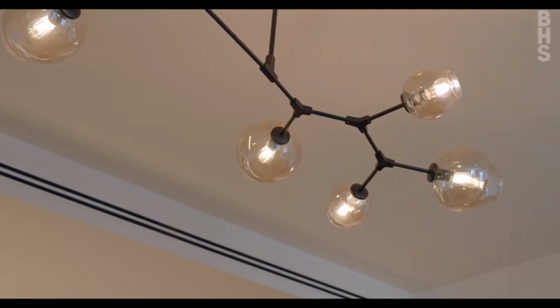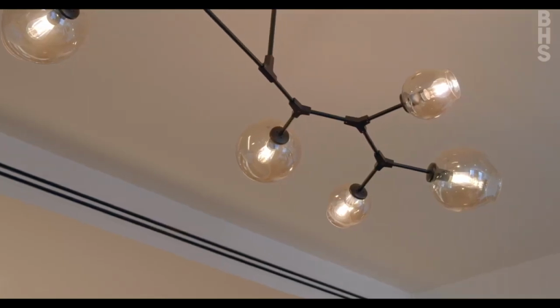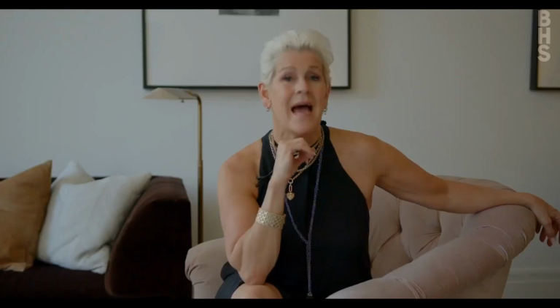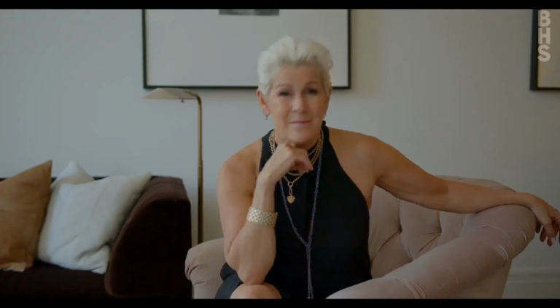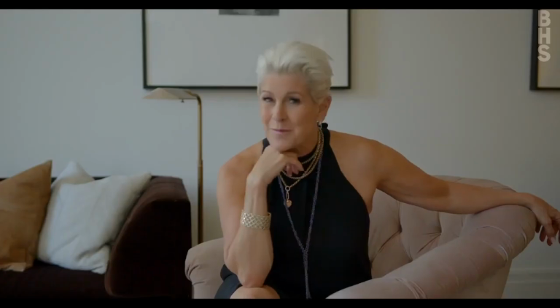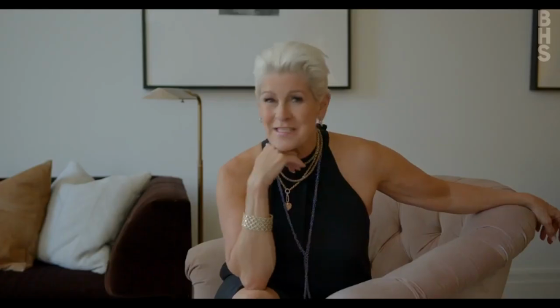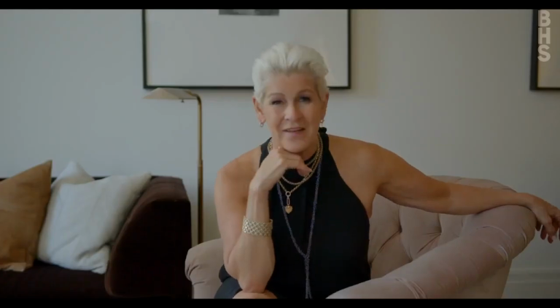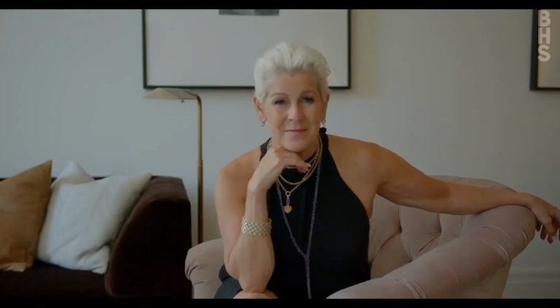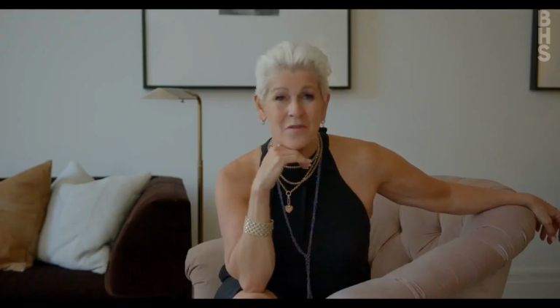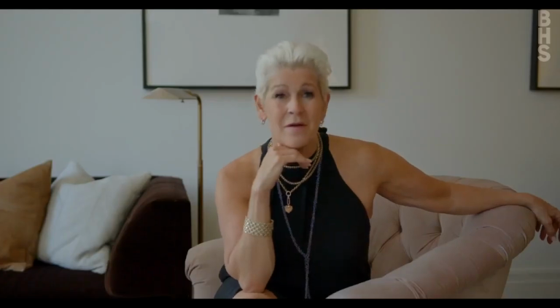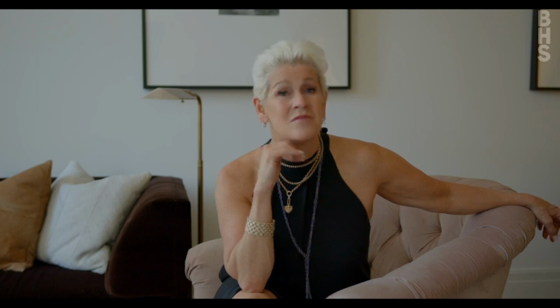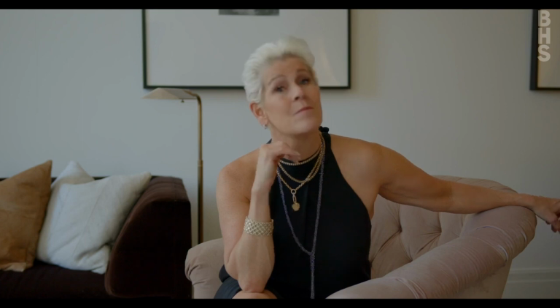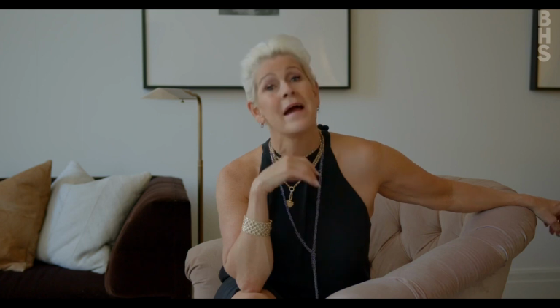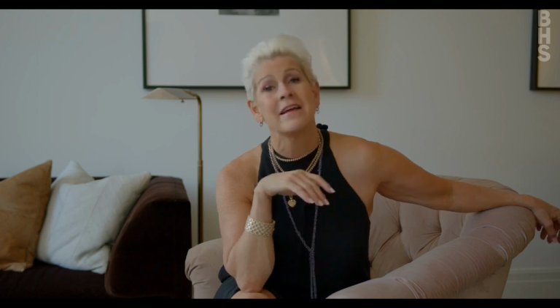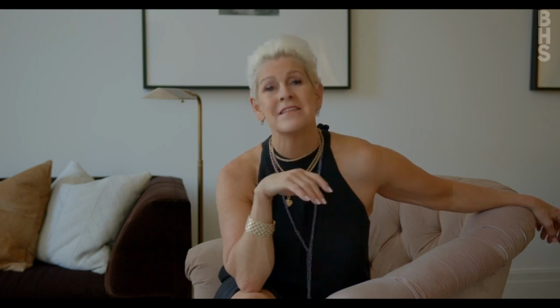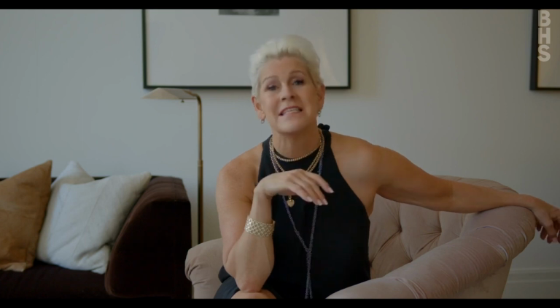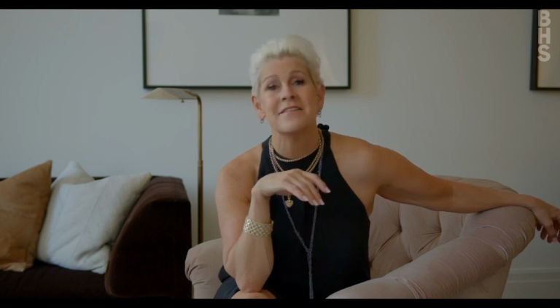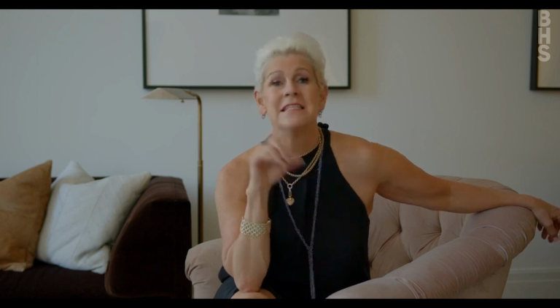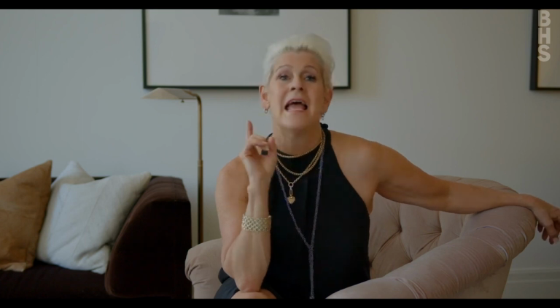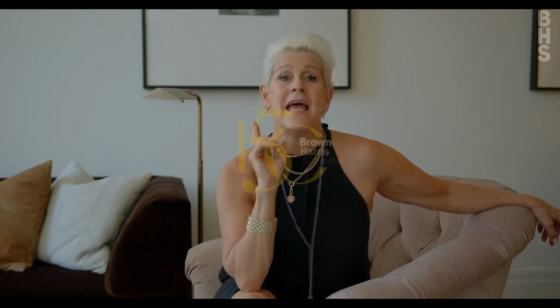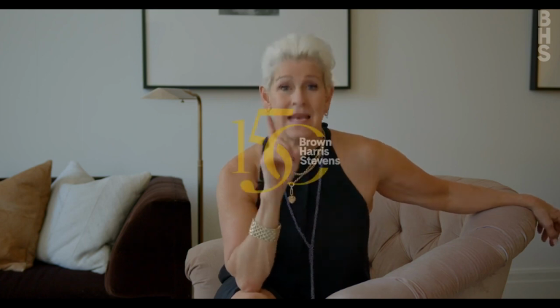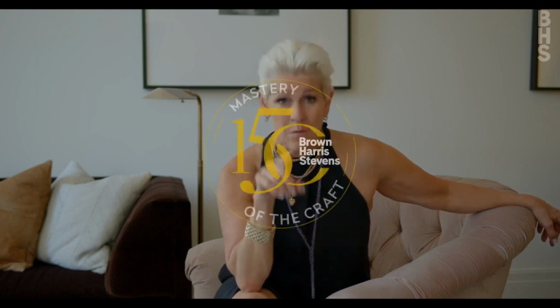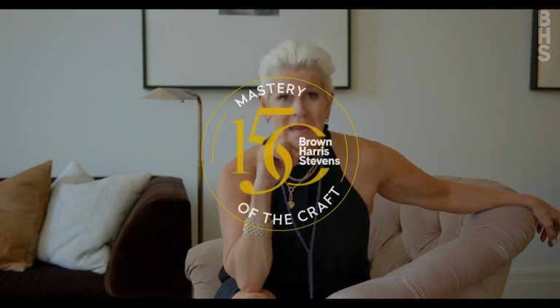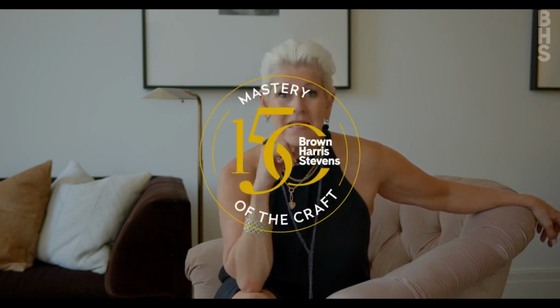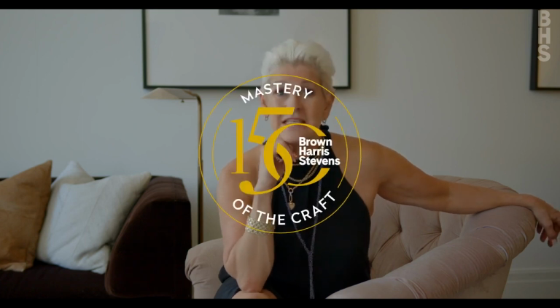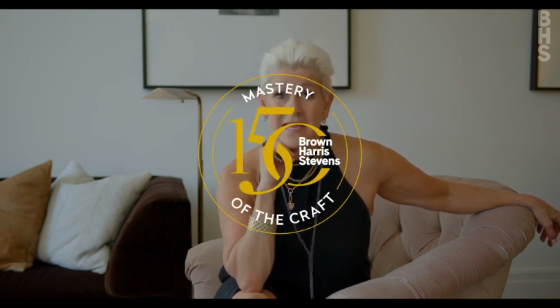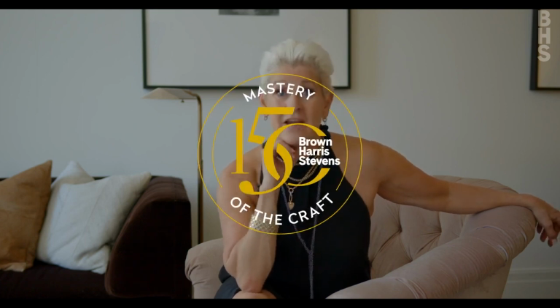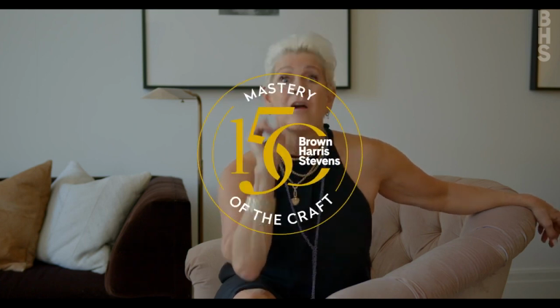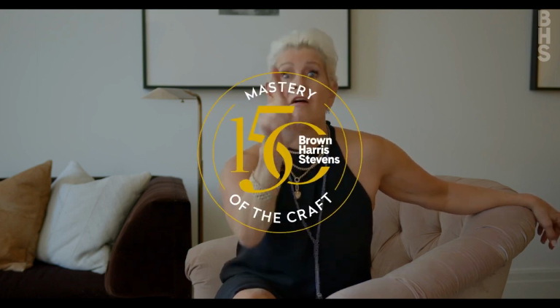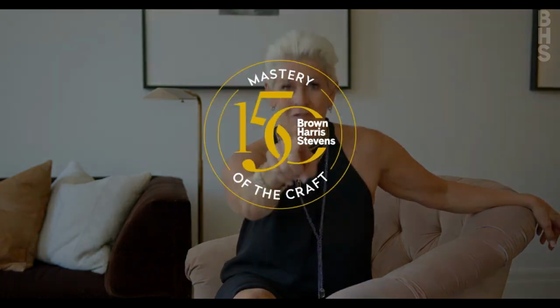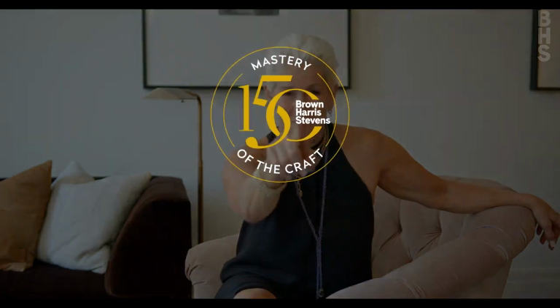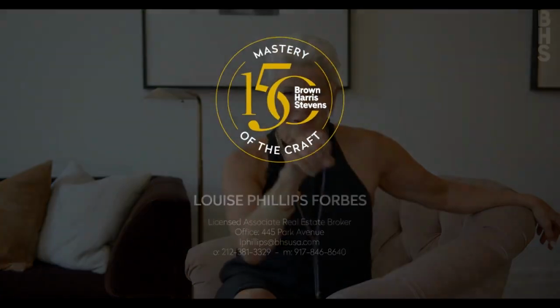I'm Louise Phillips Forbes from Brown Harris Stevens, and I'm waiting to hear from you.